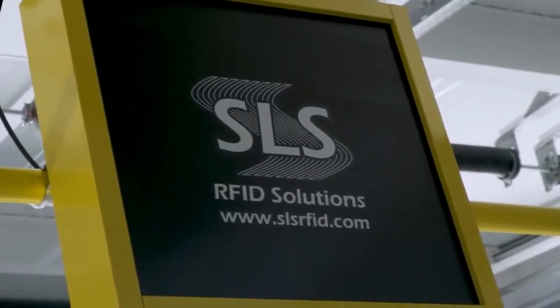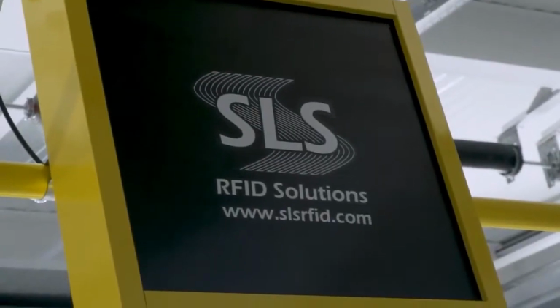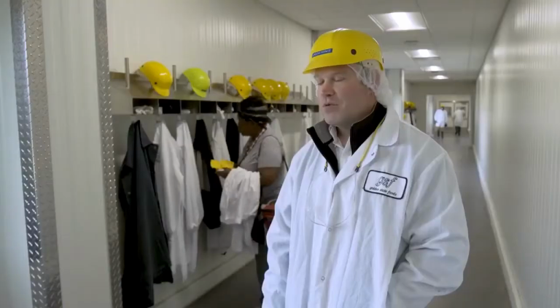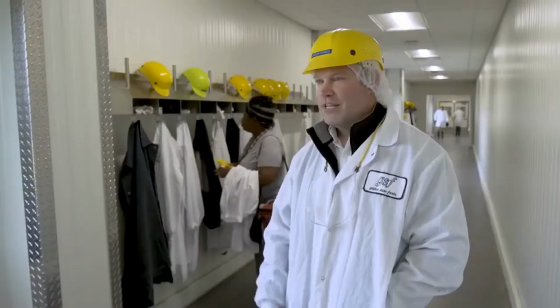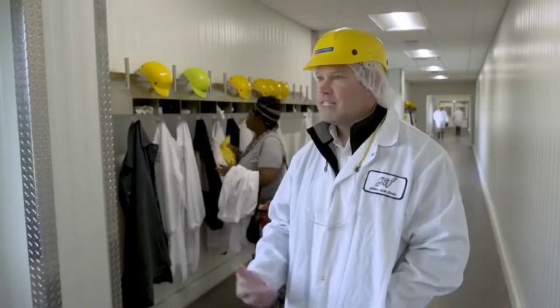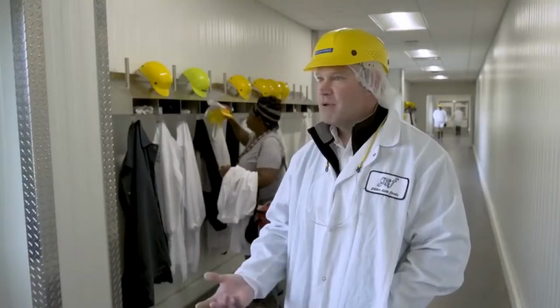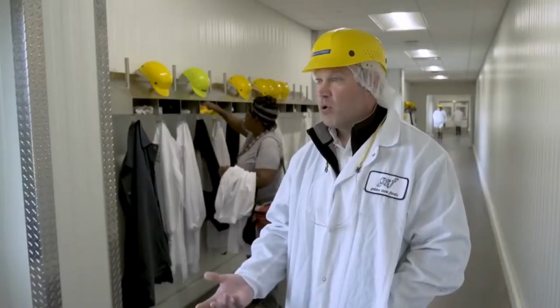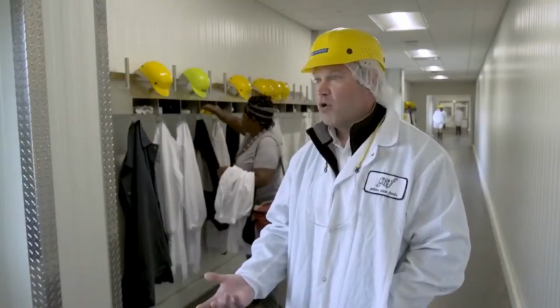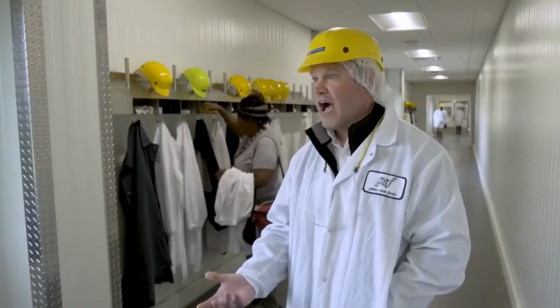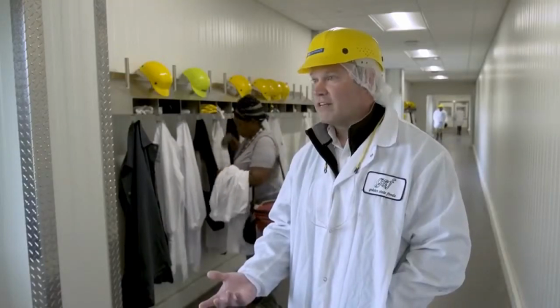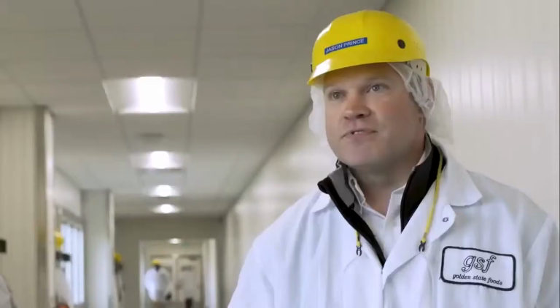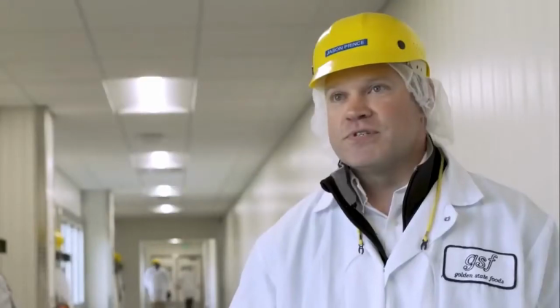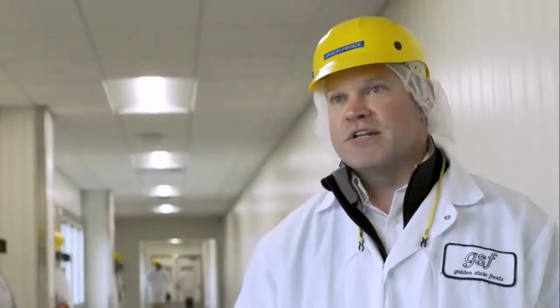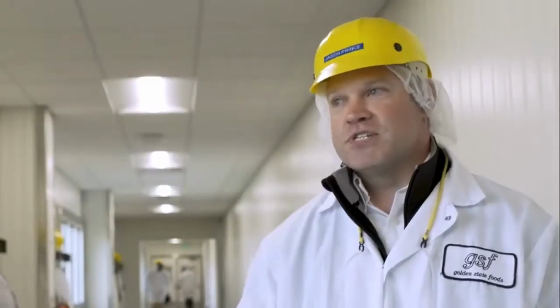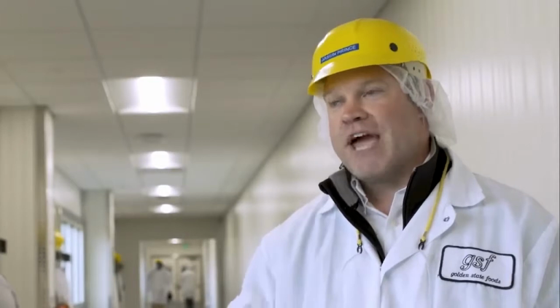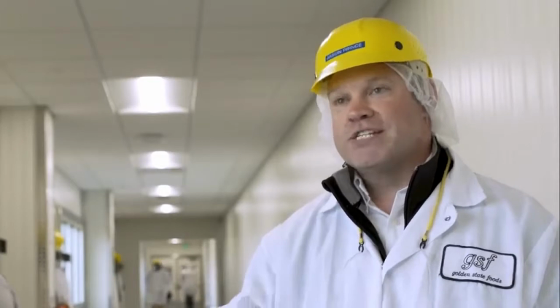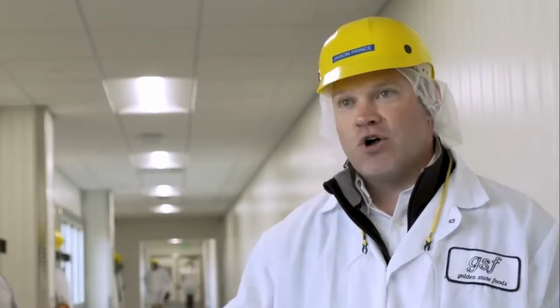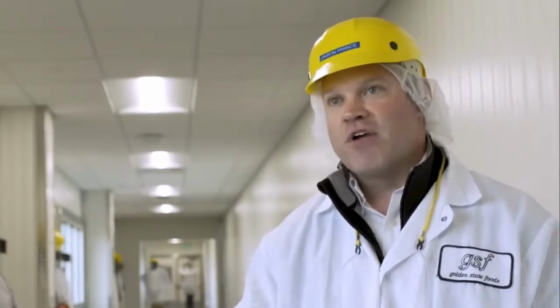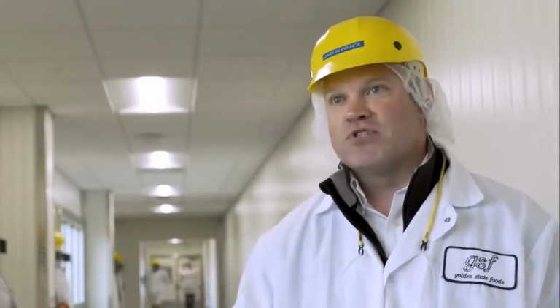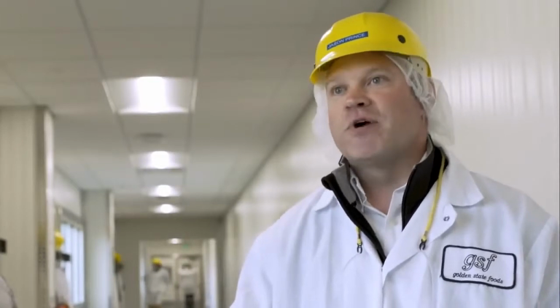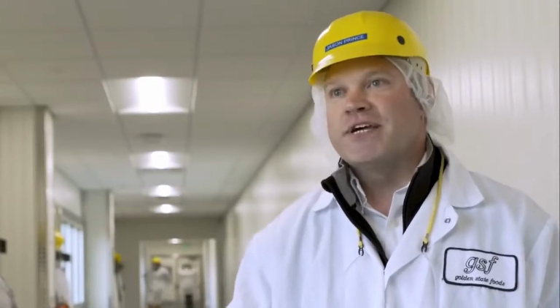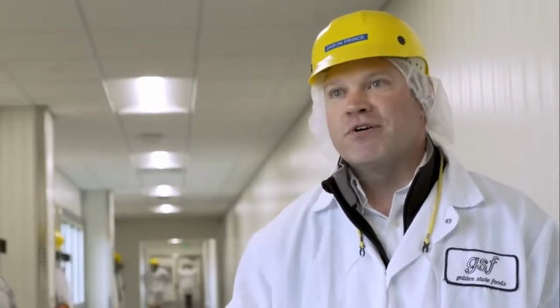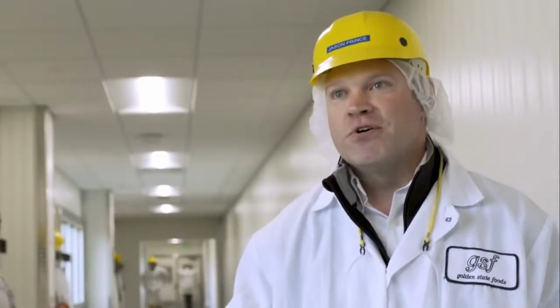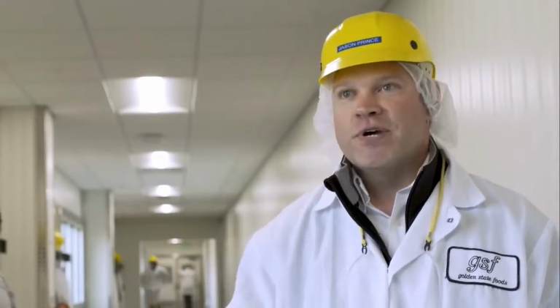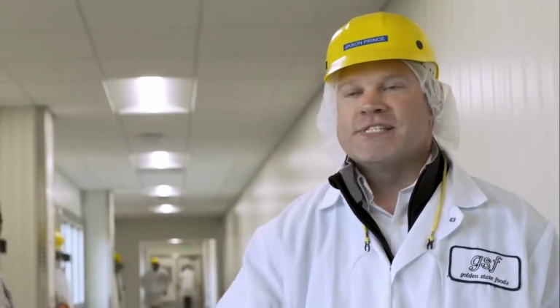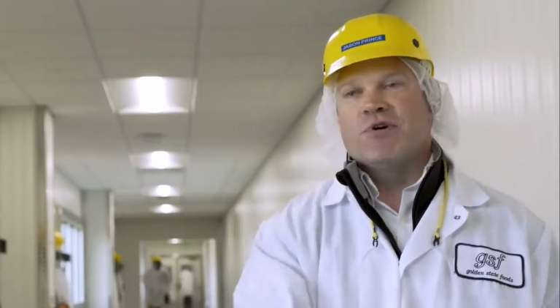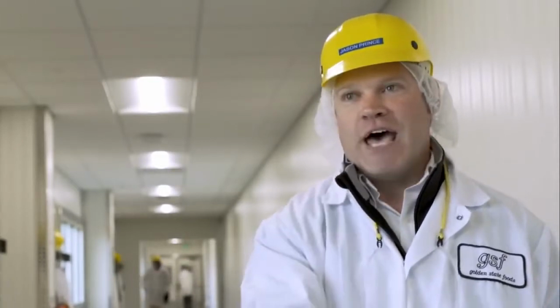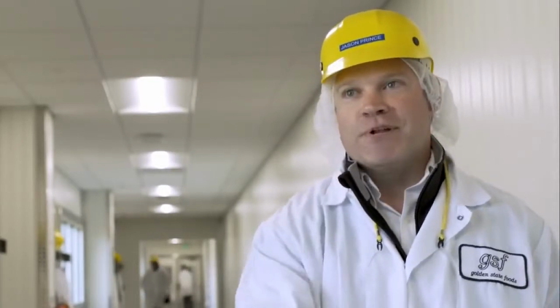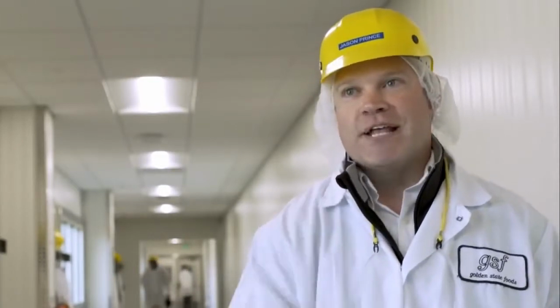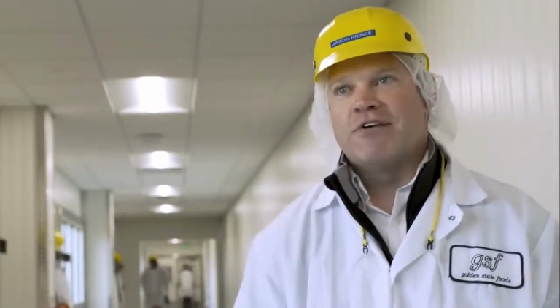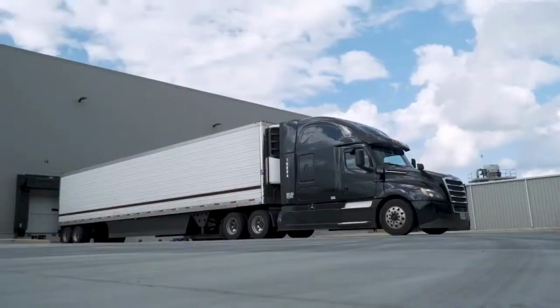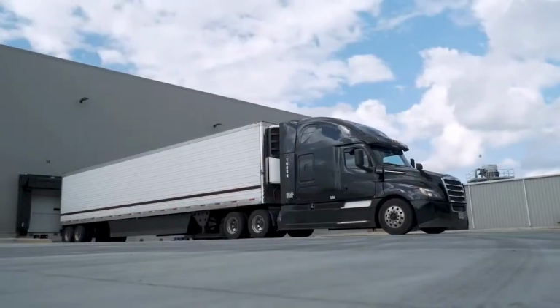It really lets us be more proactive. So instead of just managing our inventory here, we can see what's happening out in the field.